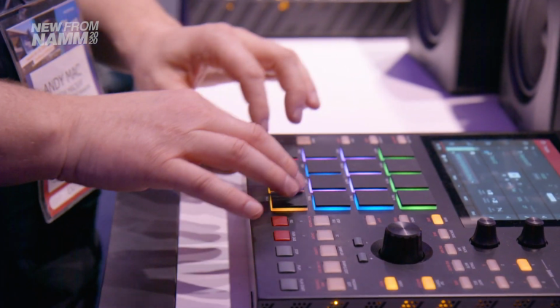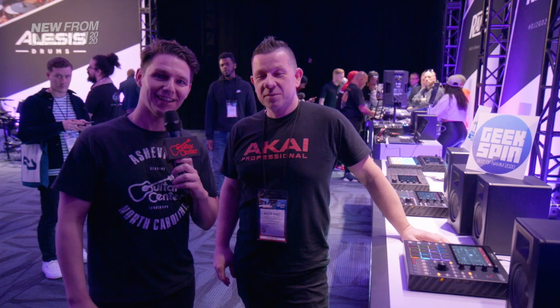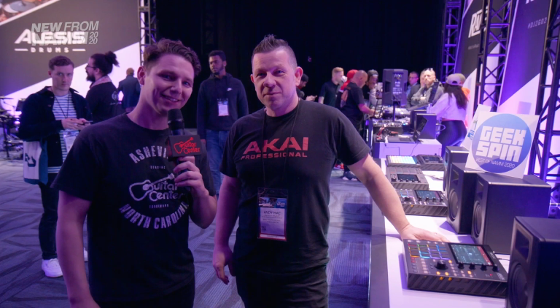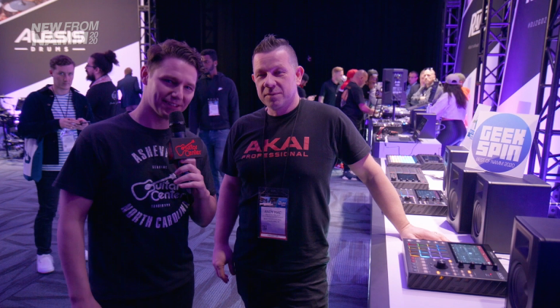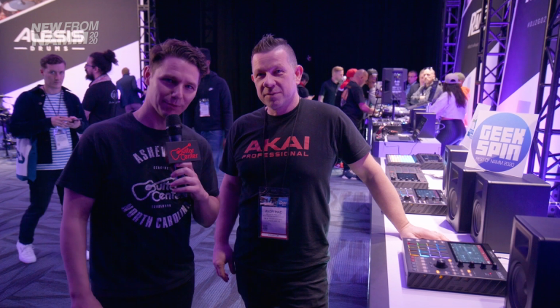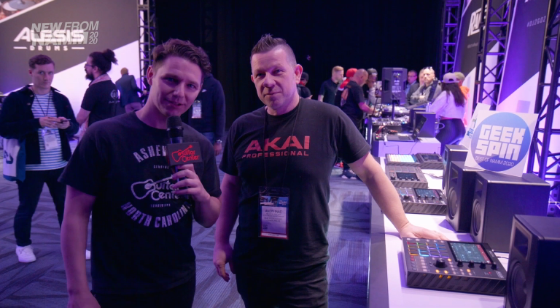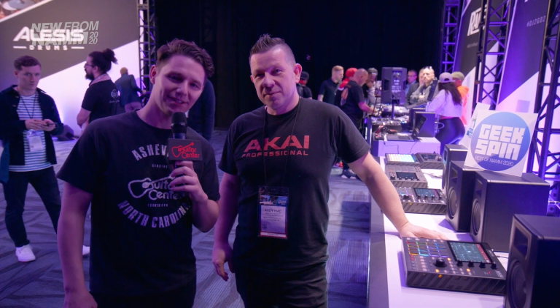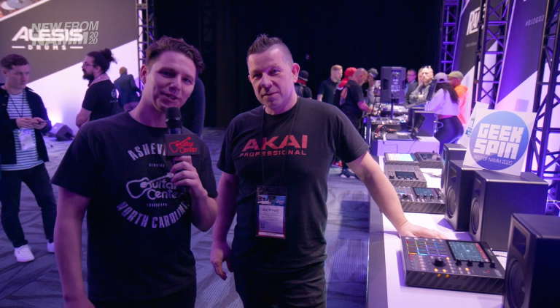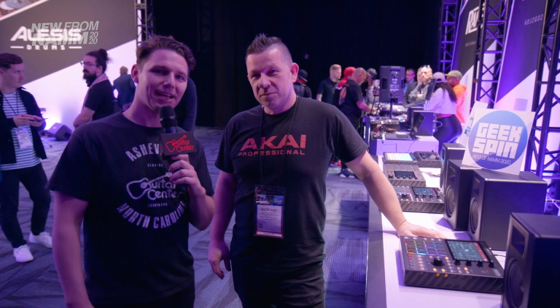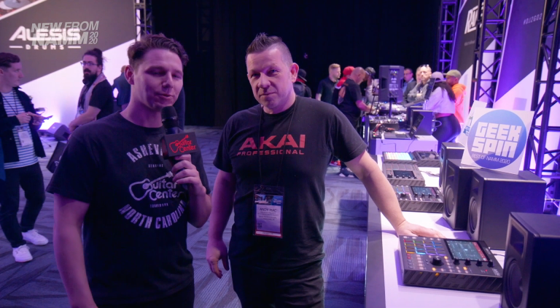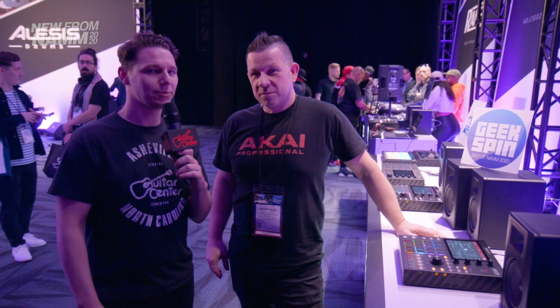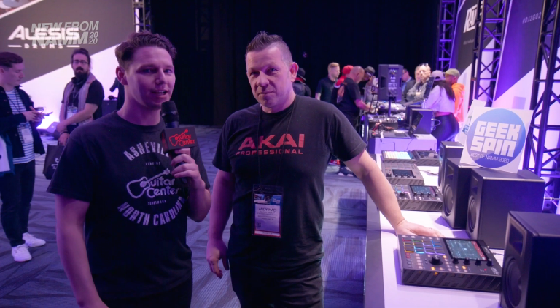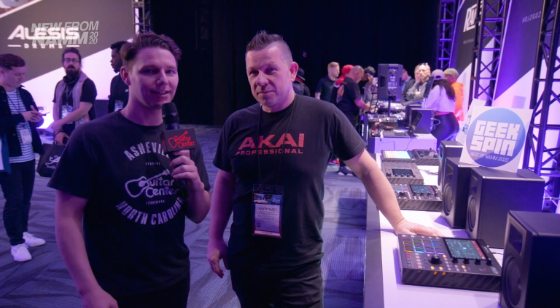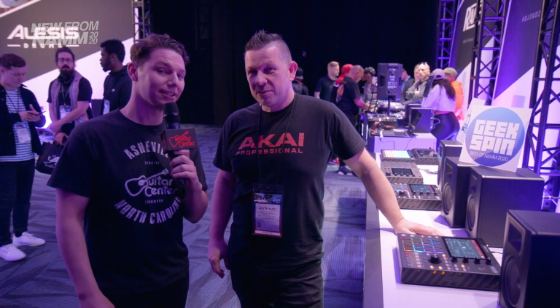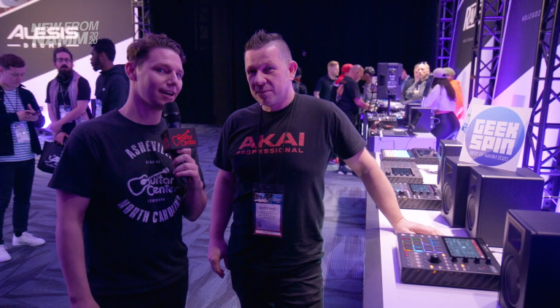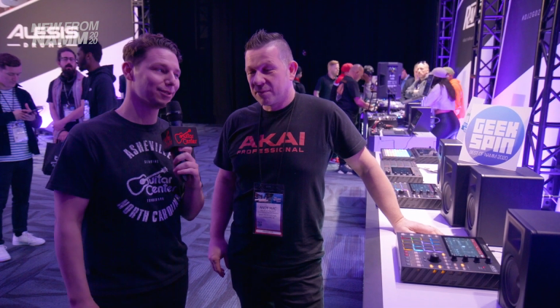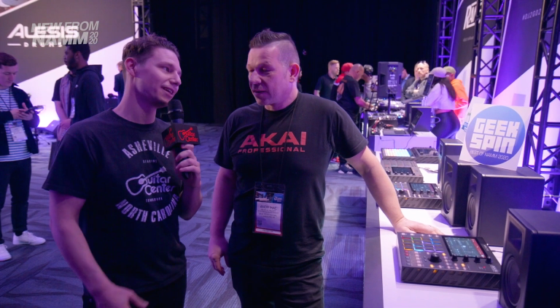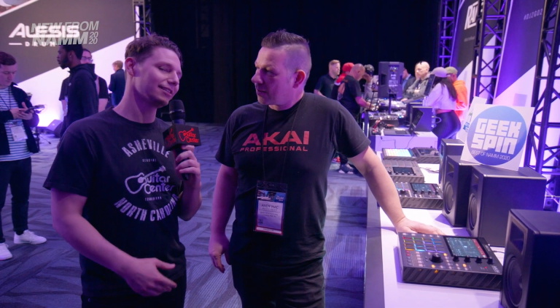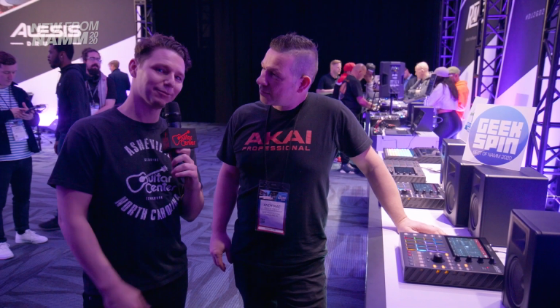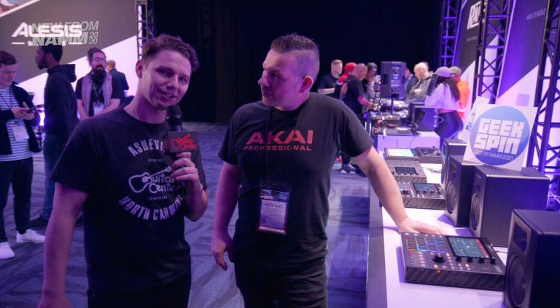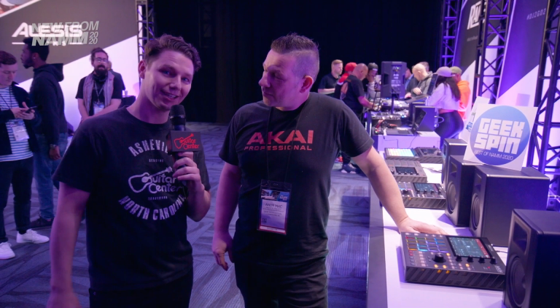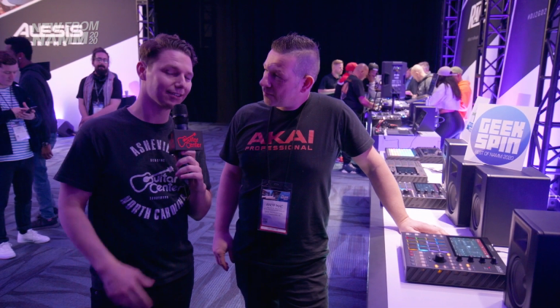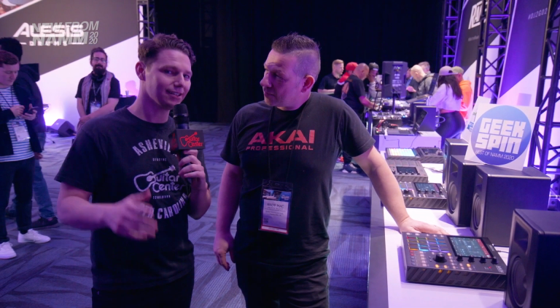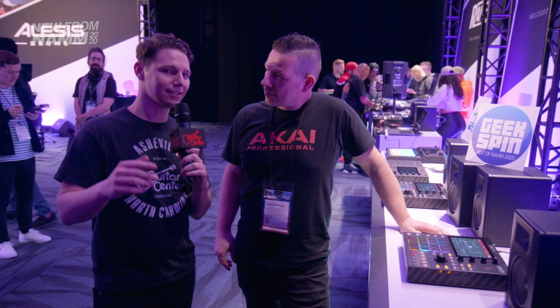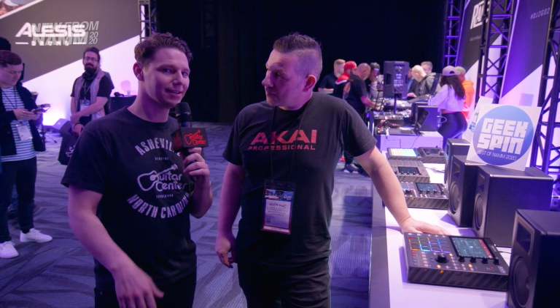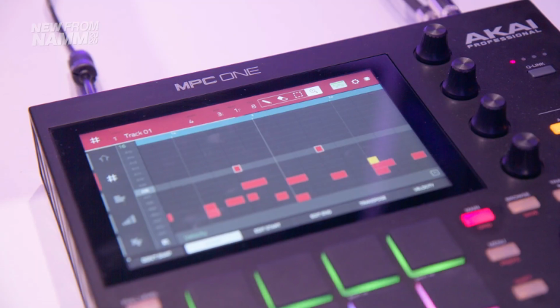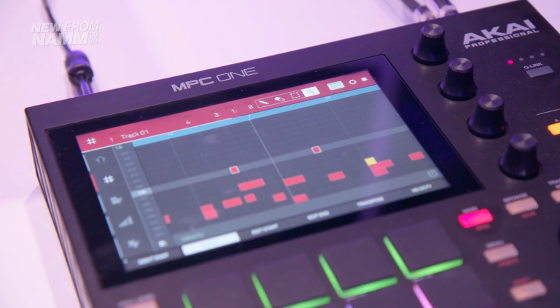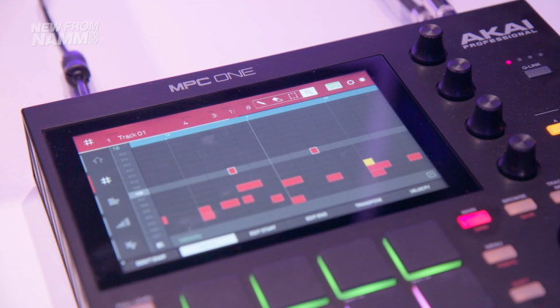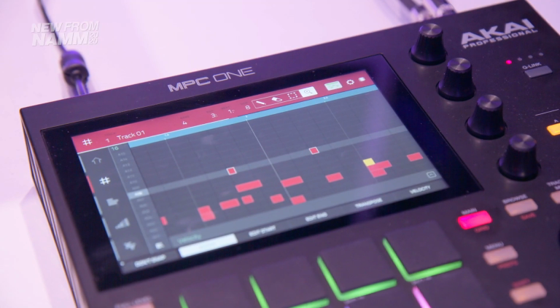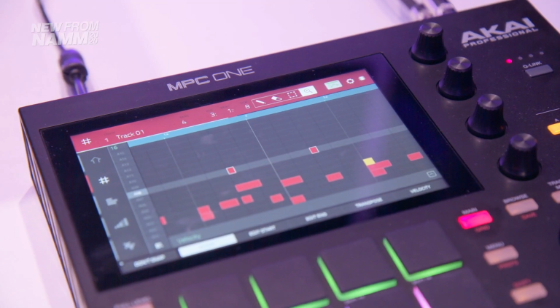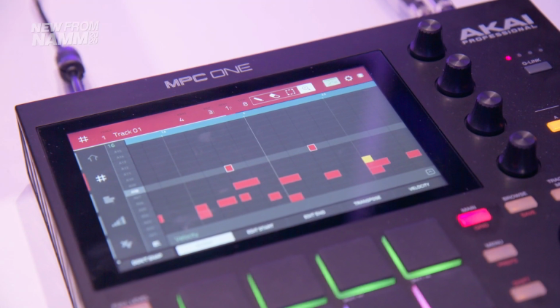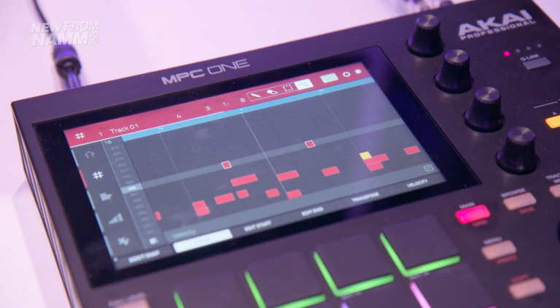Hey gang, this is Steve with Guitar Center. We're at NAMM 2020, hanging out in the Akai booth with Andy. And we're going to check out the latest in the MPC line, the MPC One.